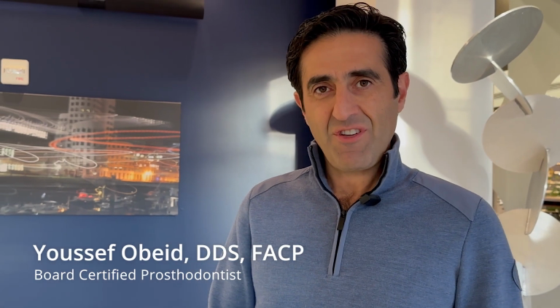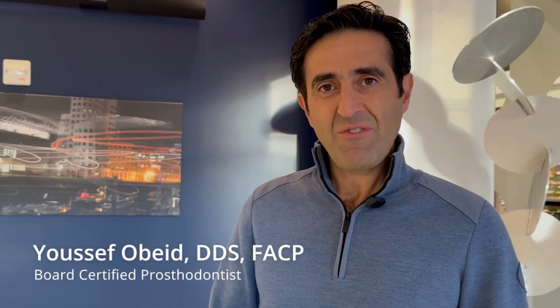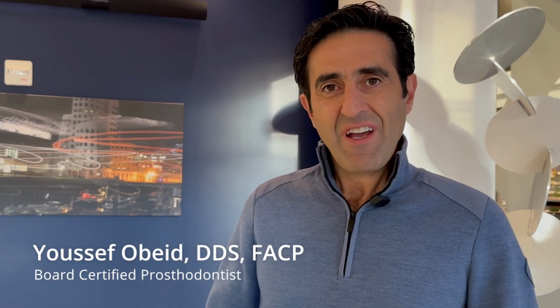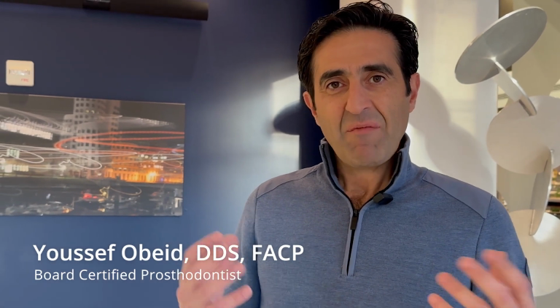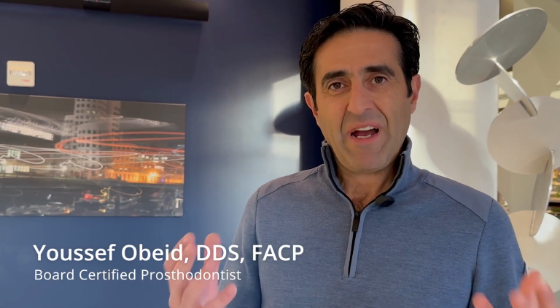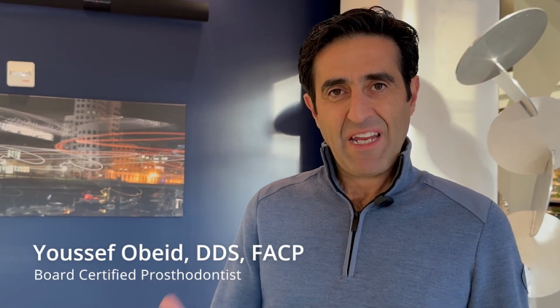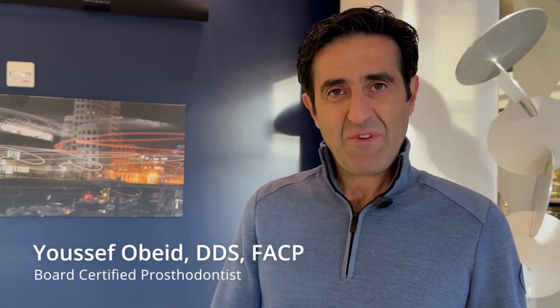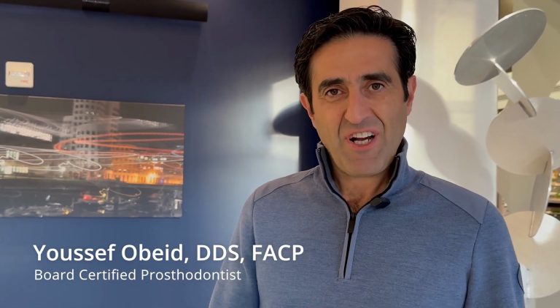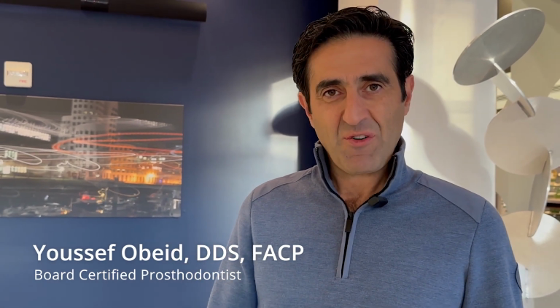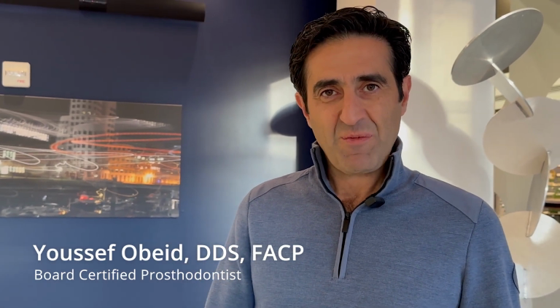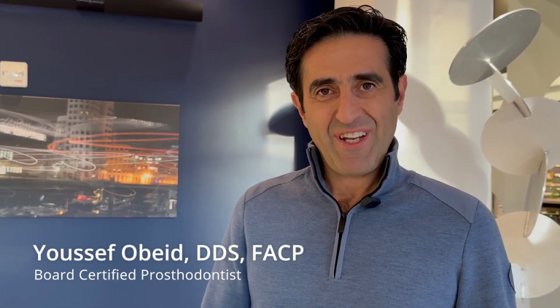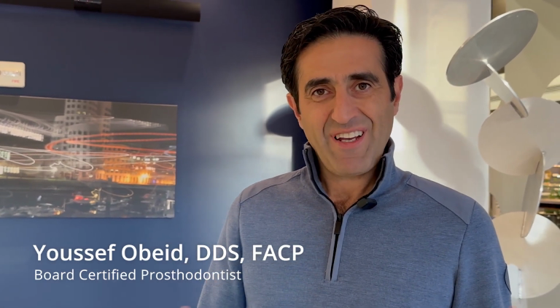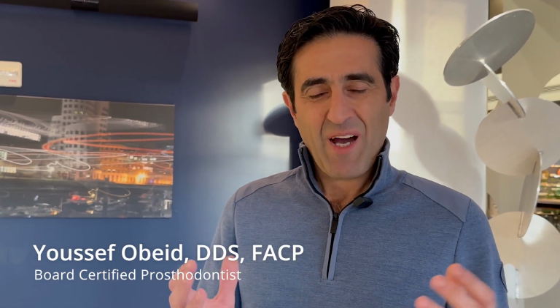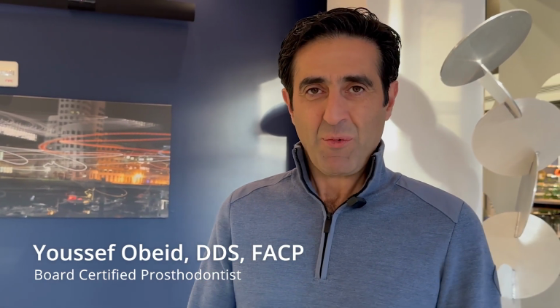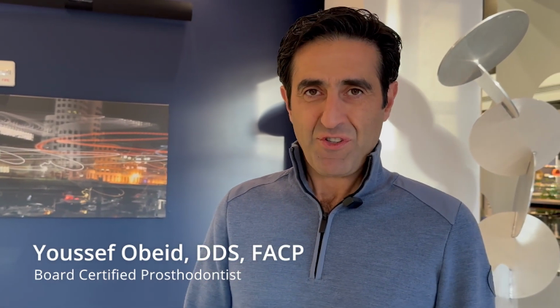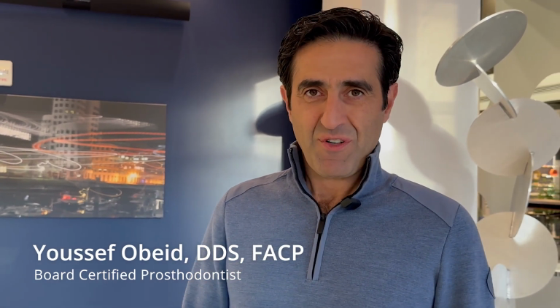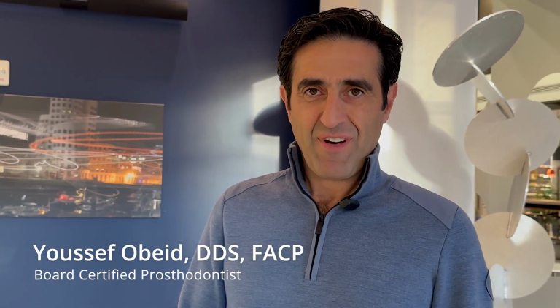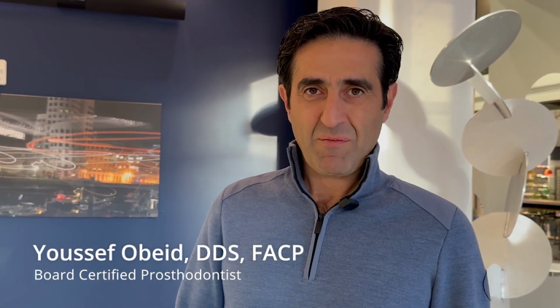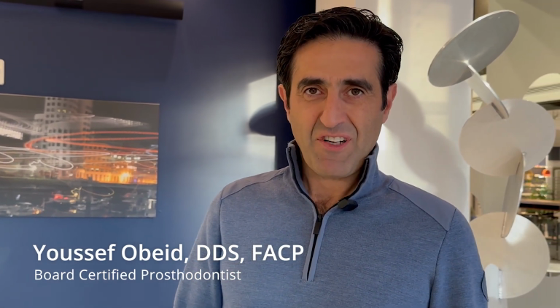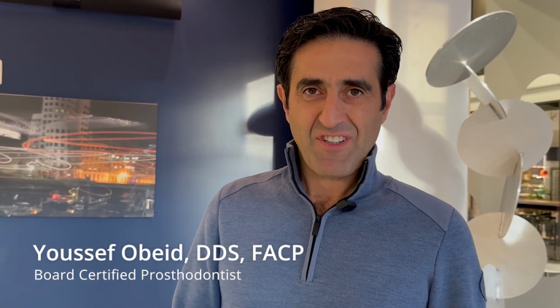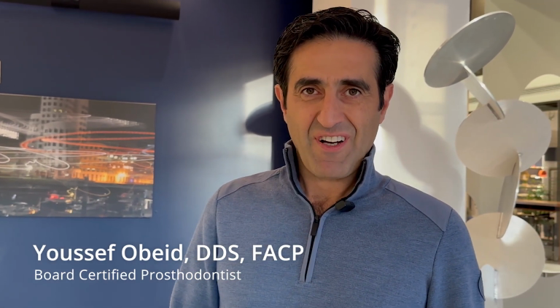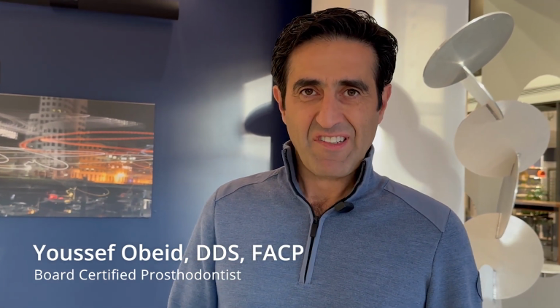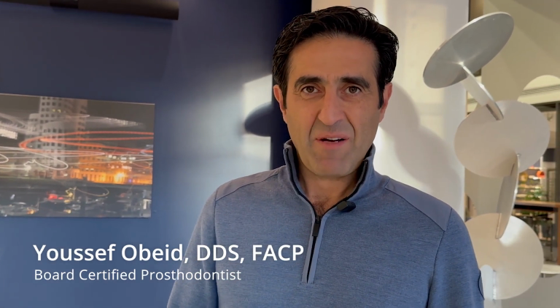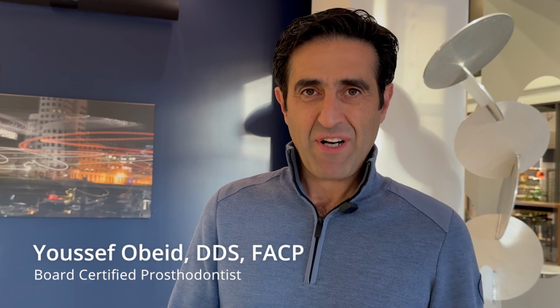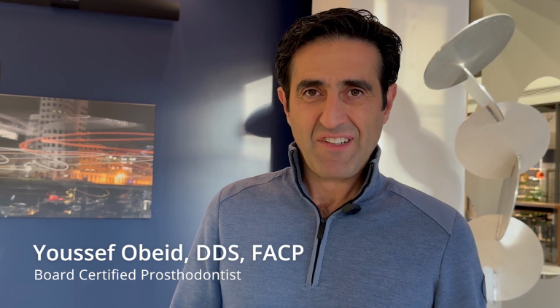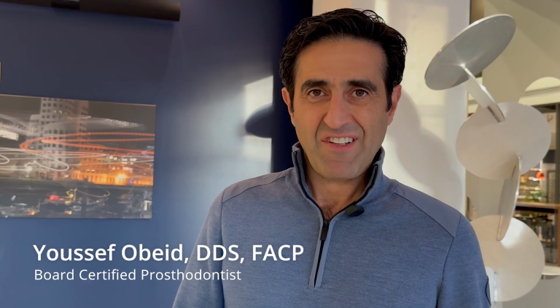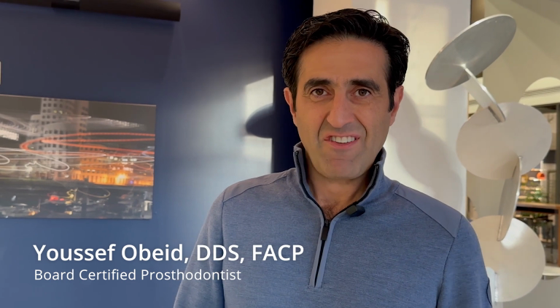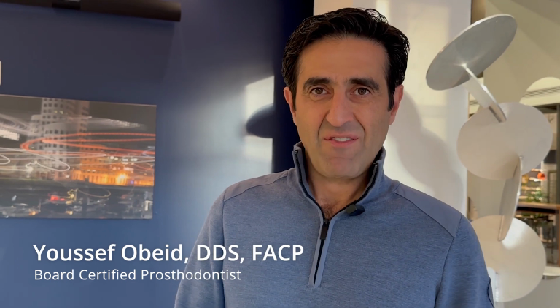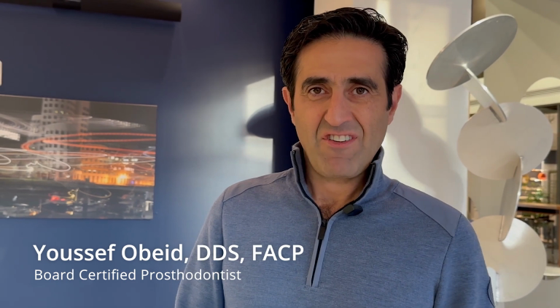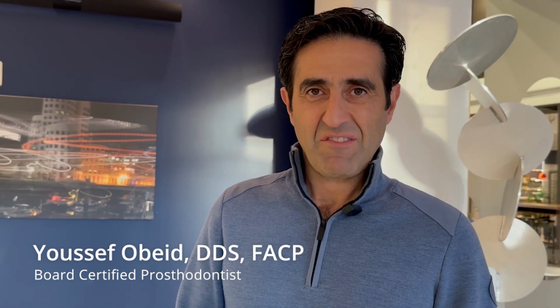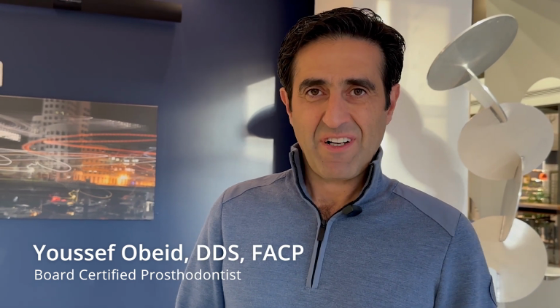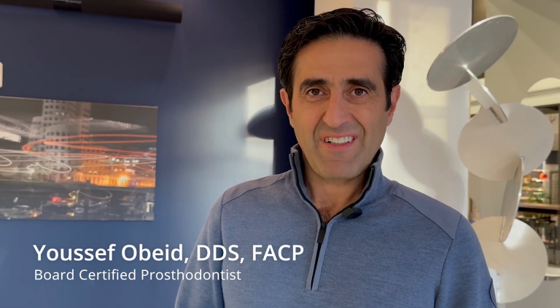My name is Dr. Rubid. I'm a board-certified prosthodontist and I practice in Chevy Chase, Maryland.